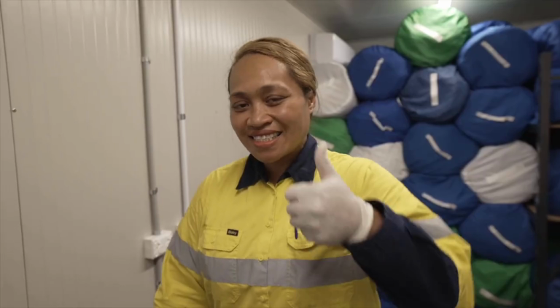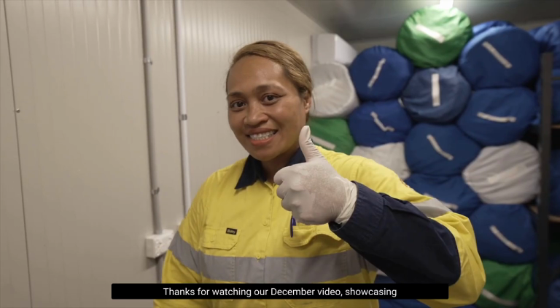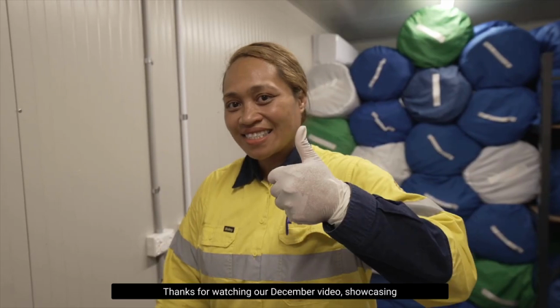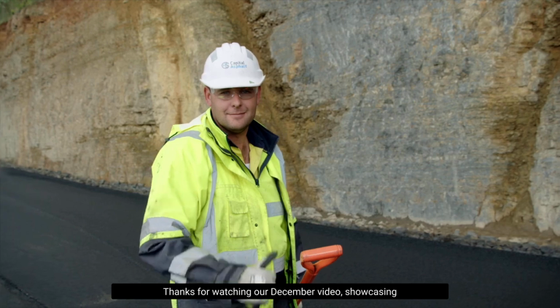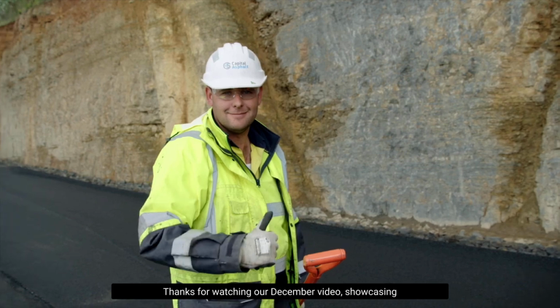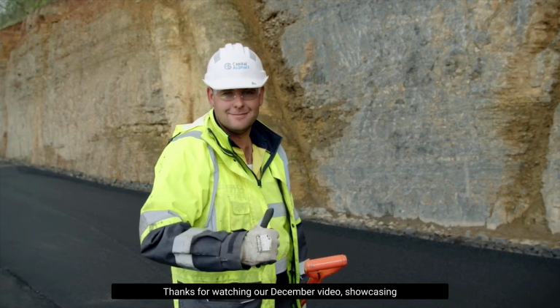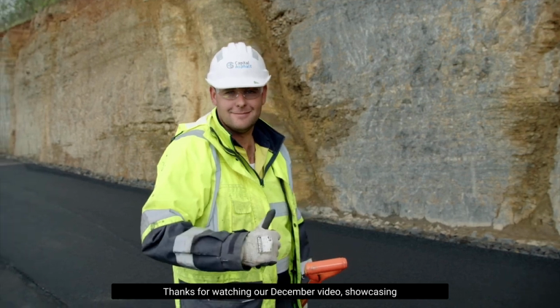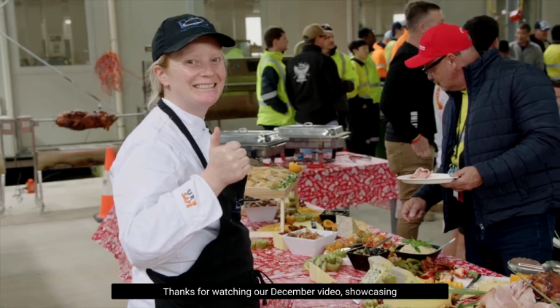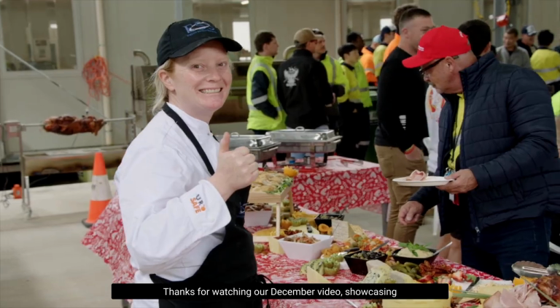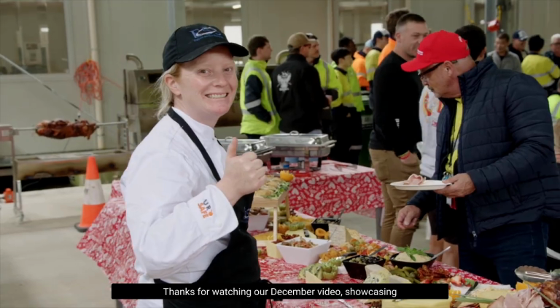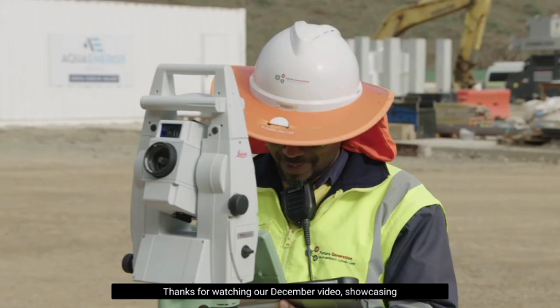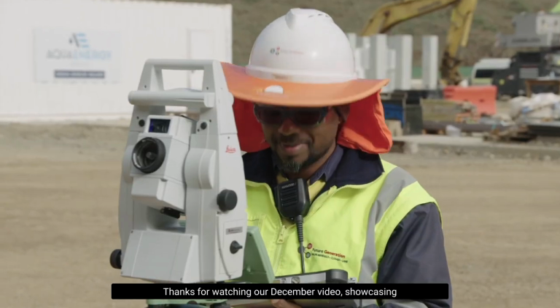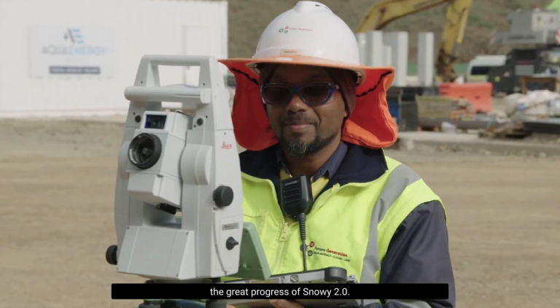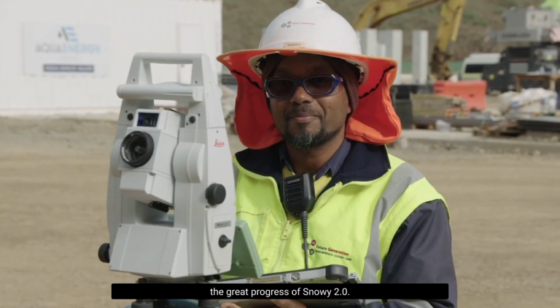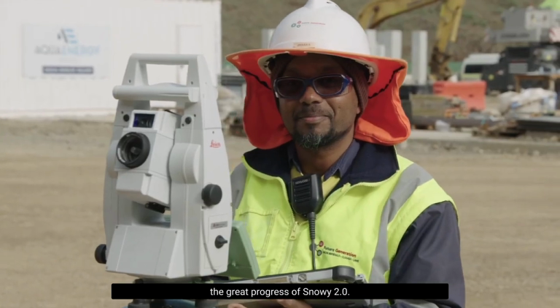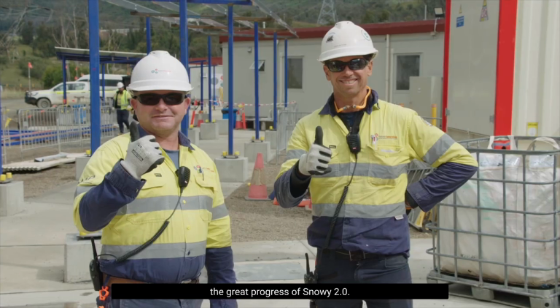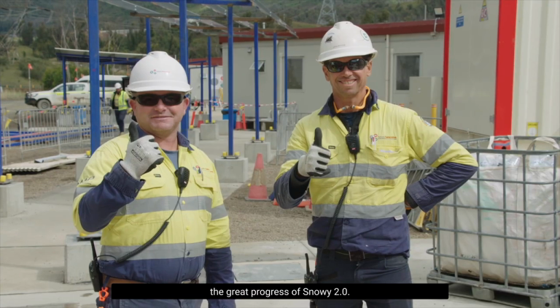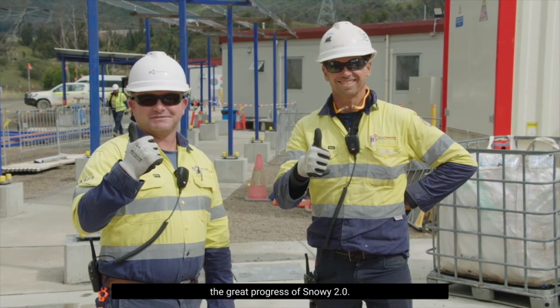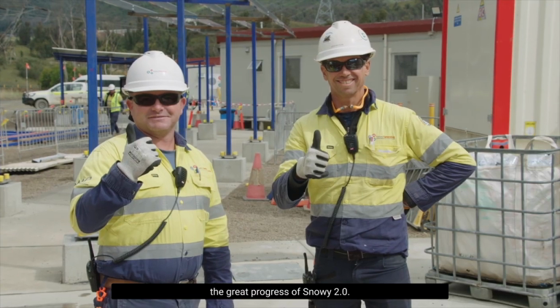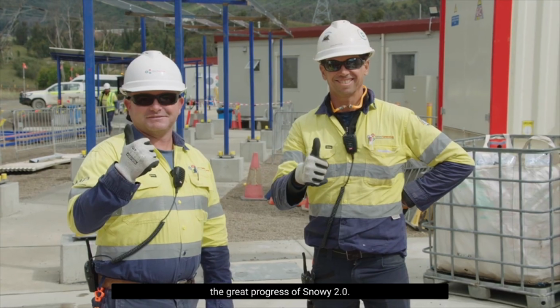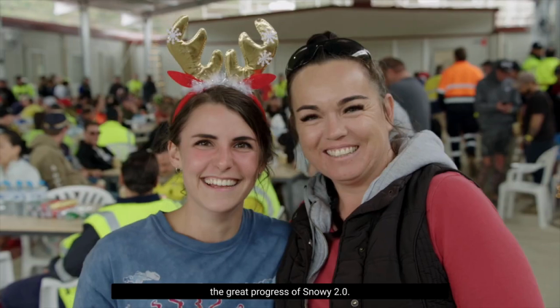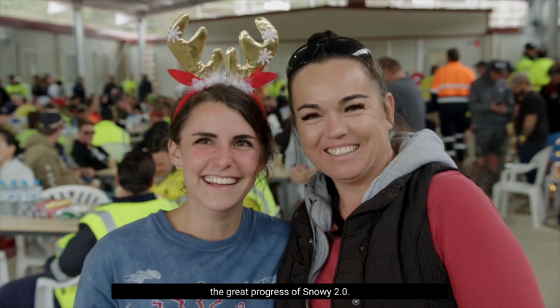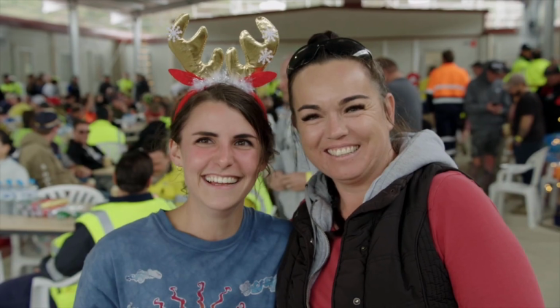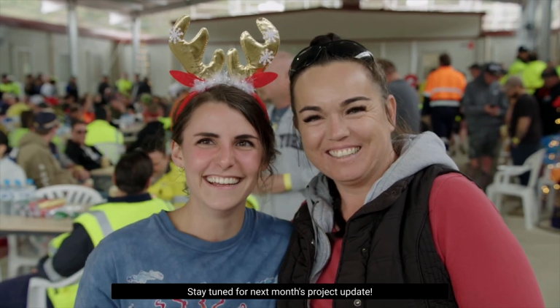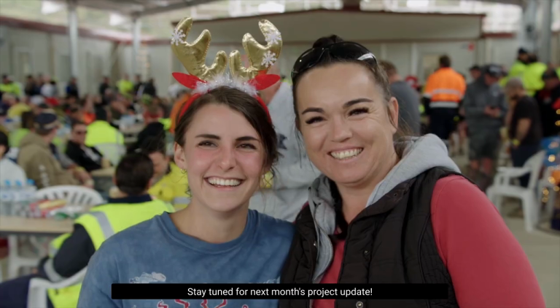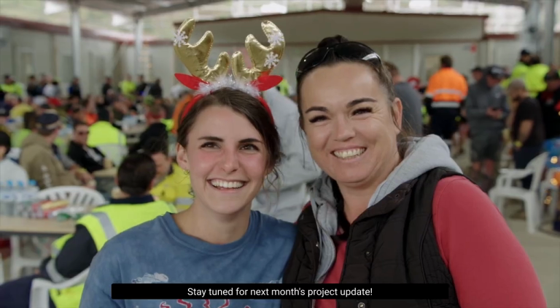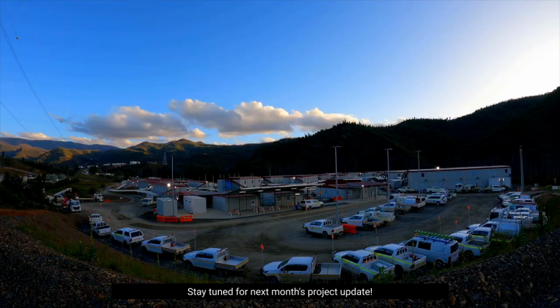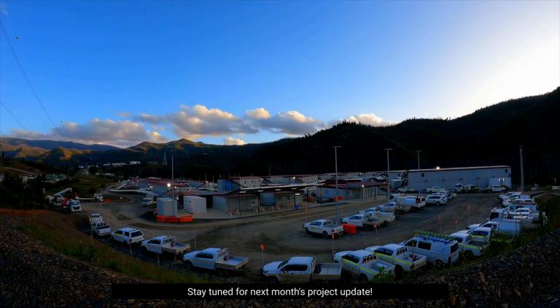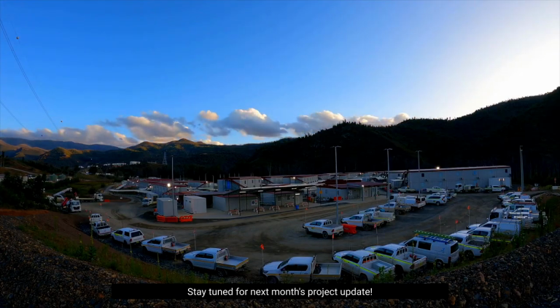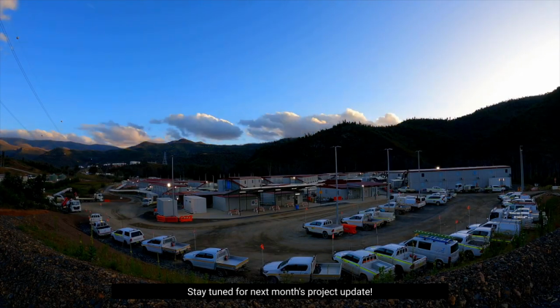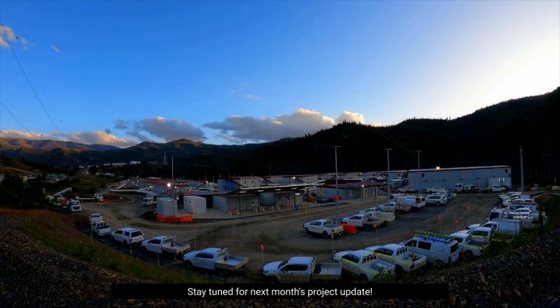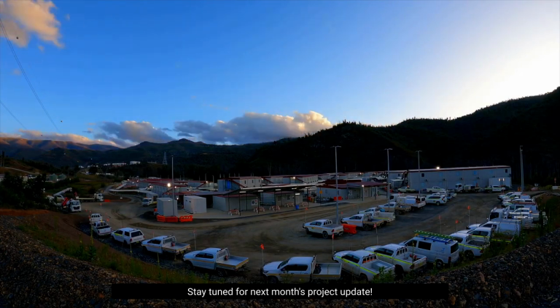Thanks for watching our December video showcasing the great progress of Snowy 2.0. Stay tuned for next month's project update.